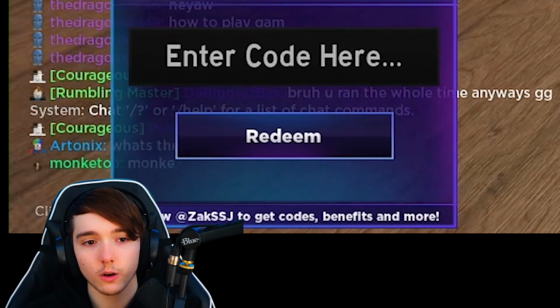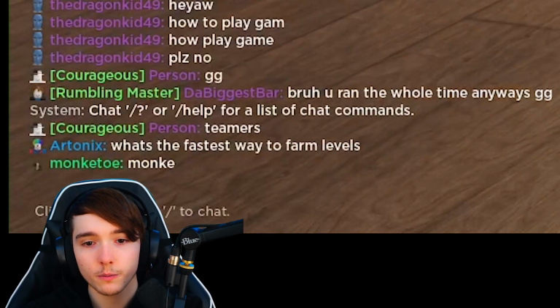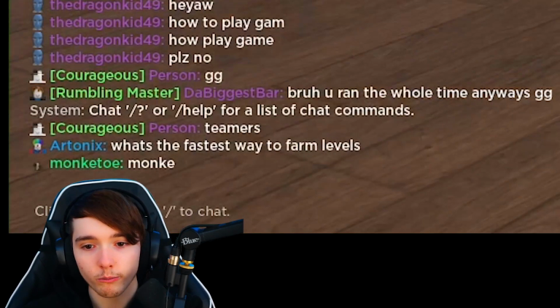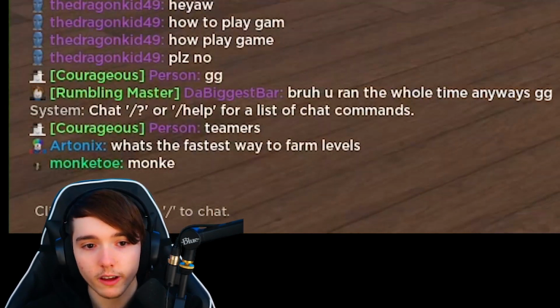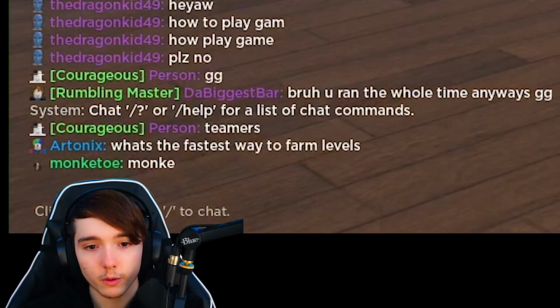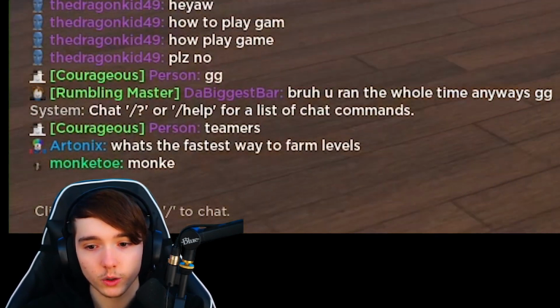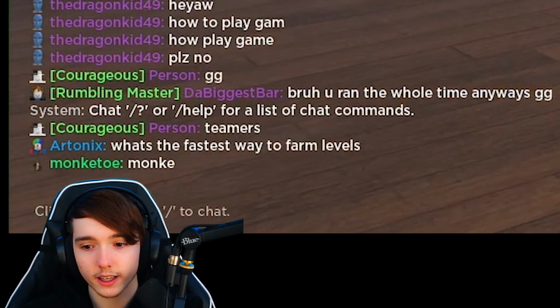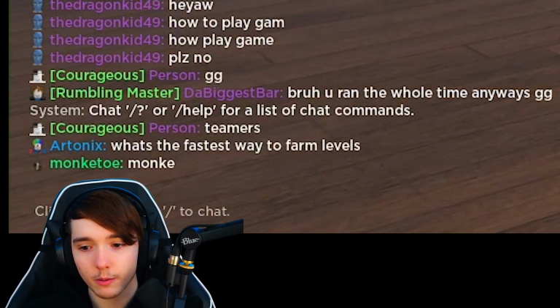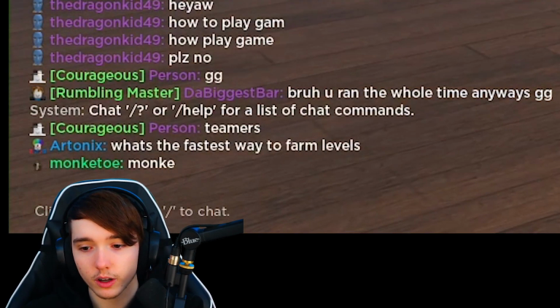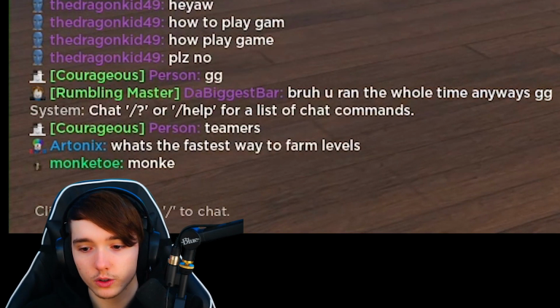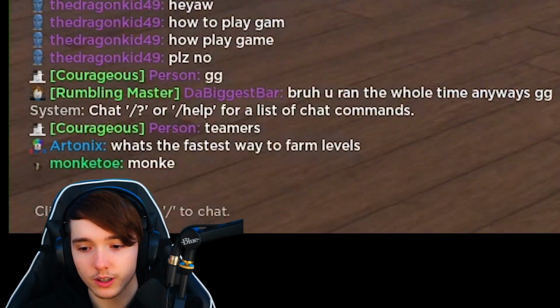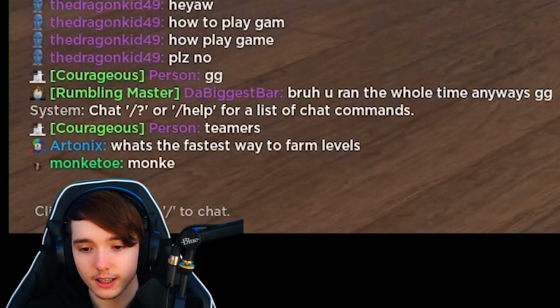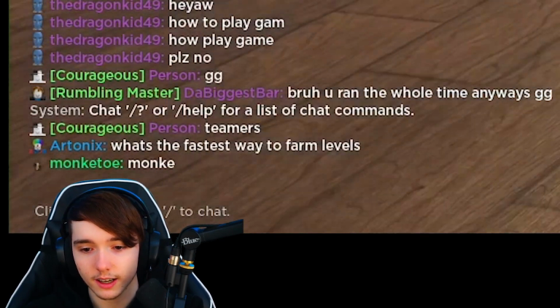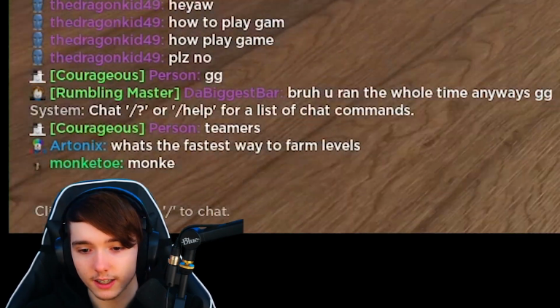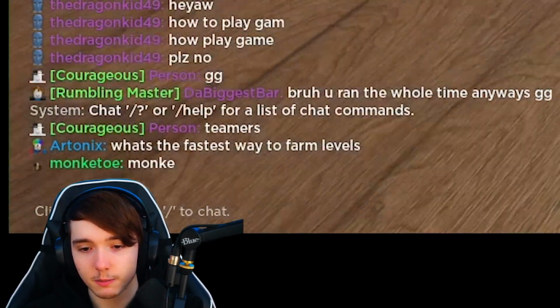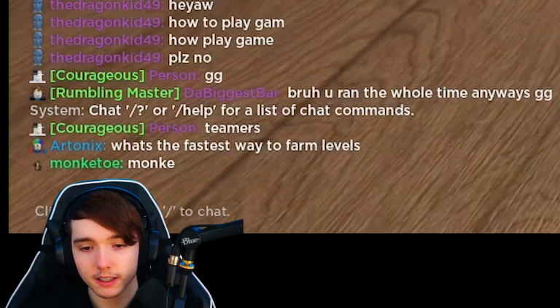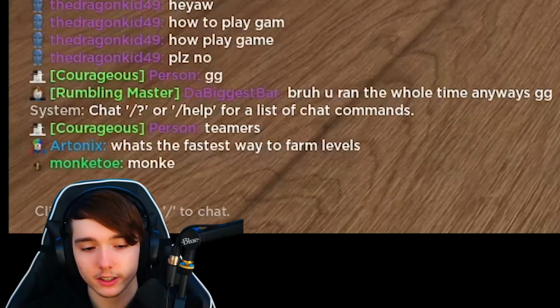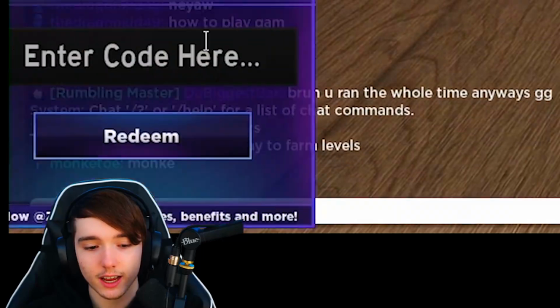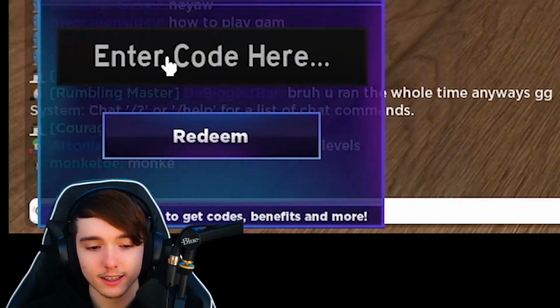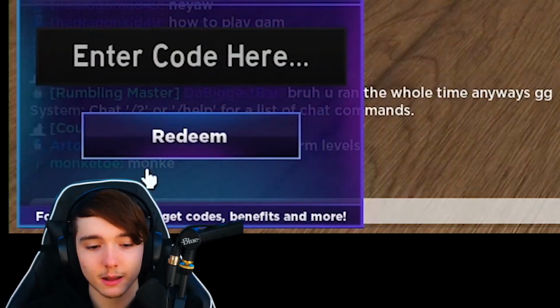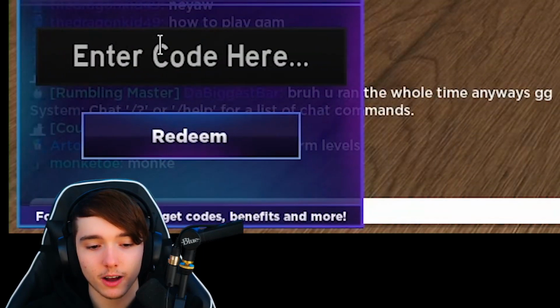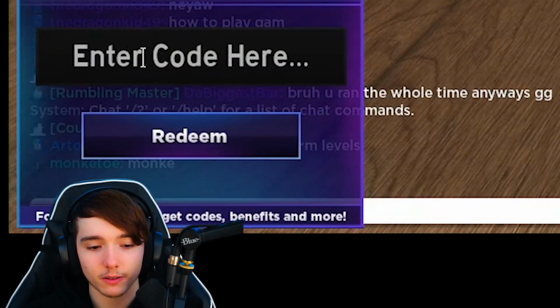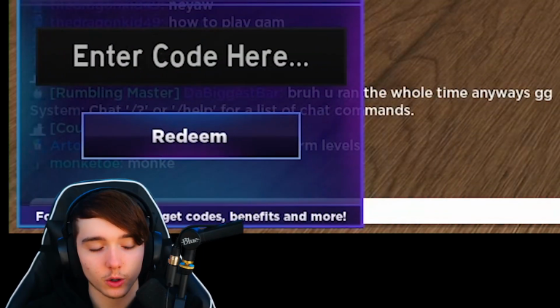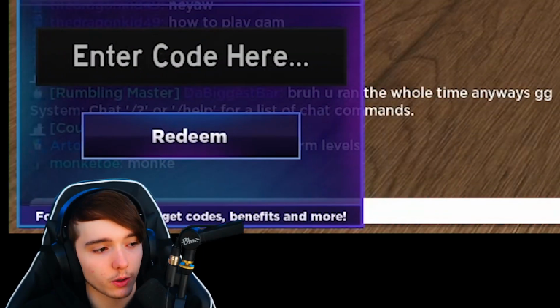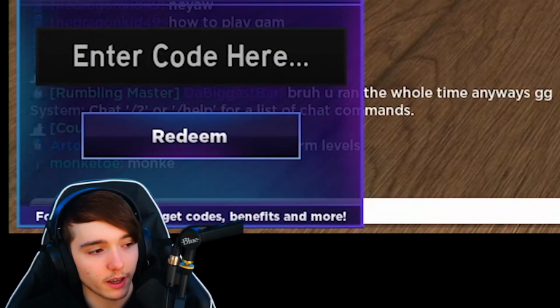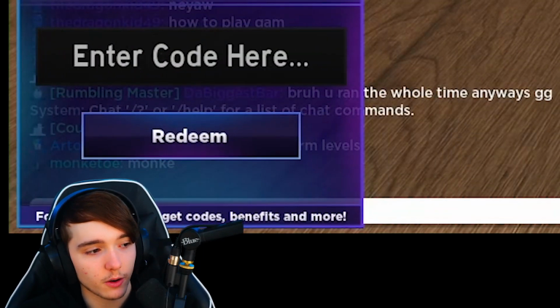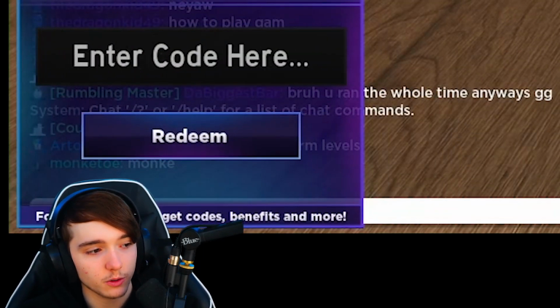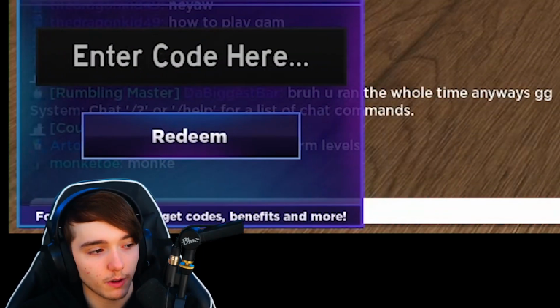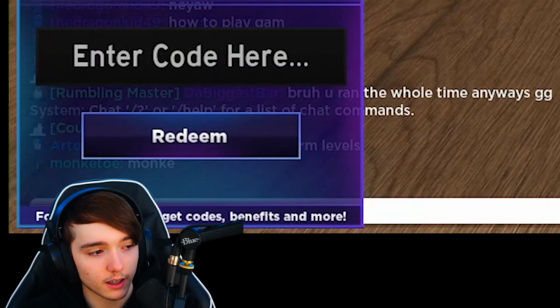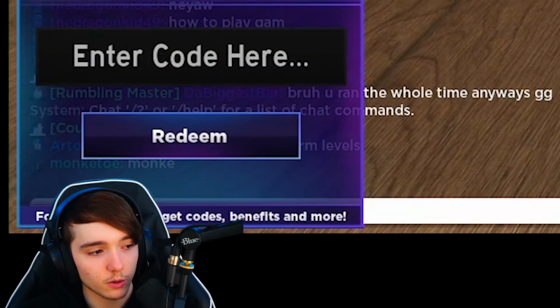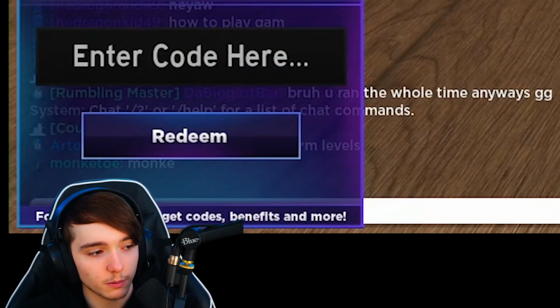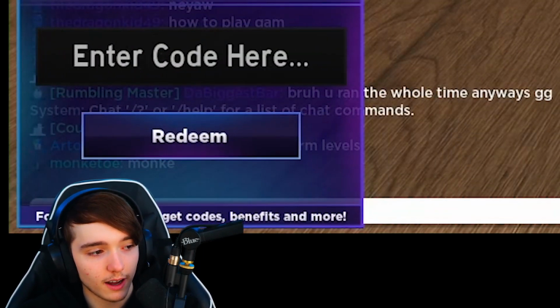Once you're in the game, you want to go to the spin chest, and in the bottom left corner there will be a codes box.